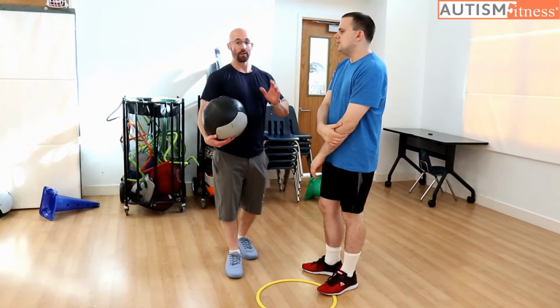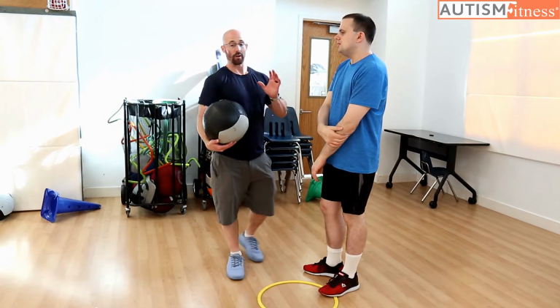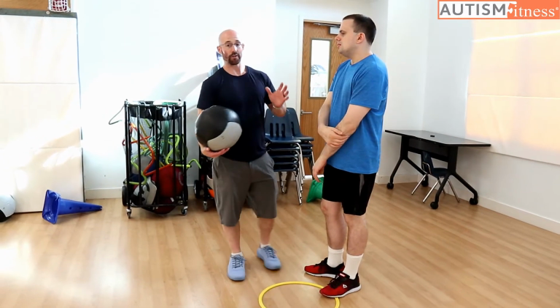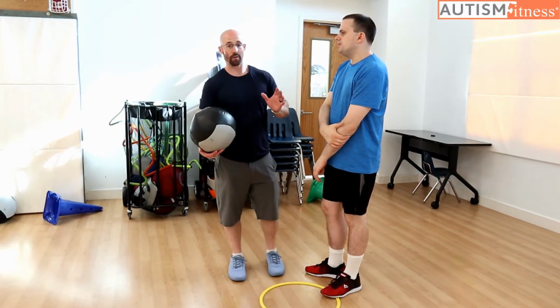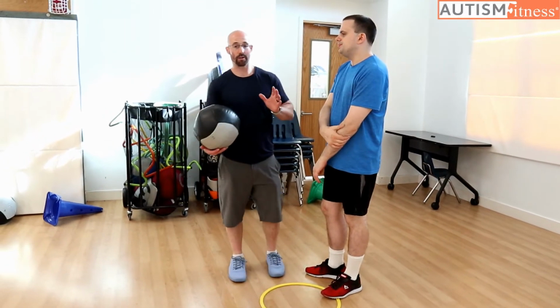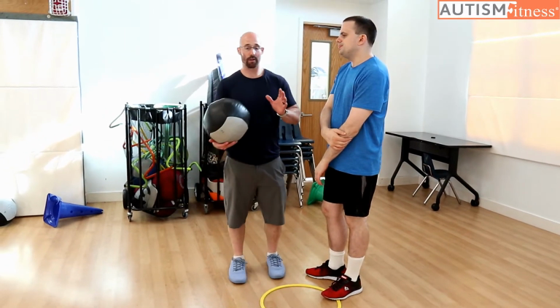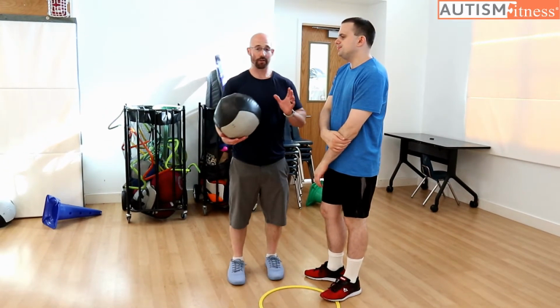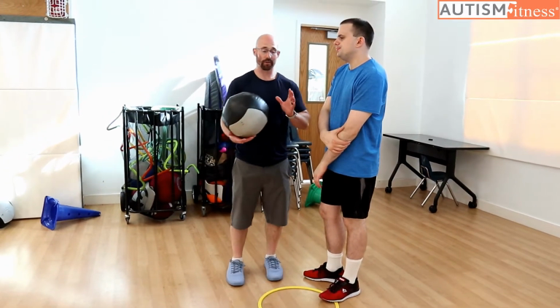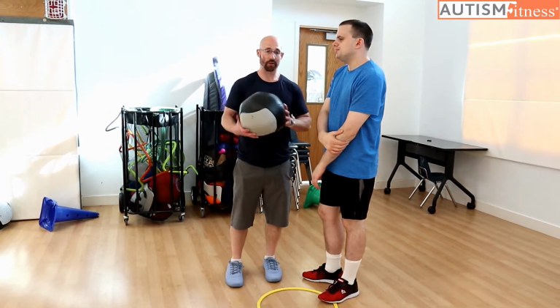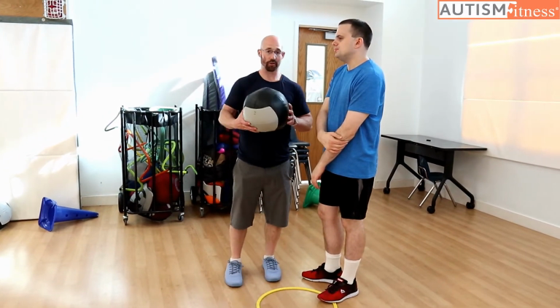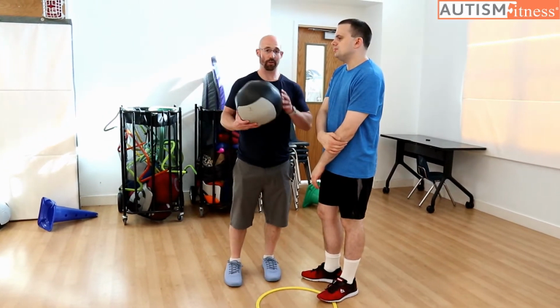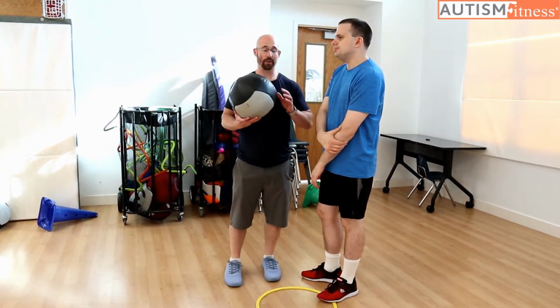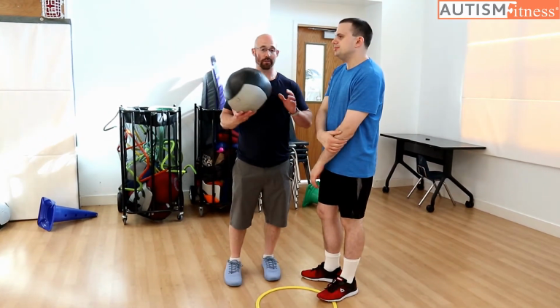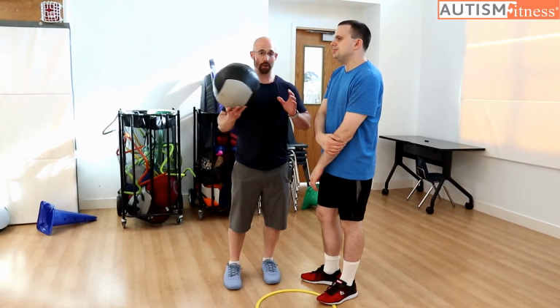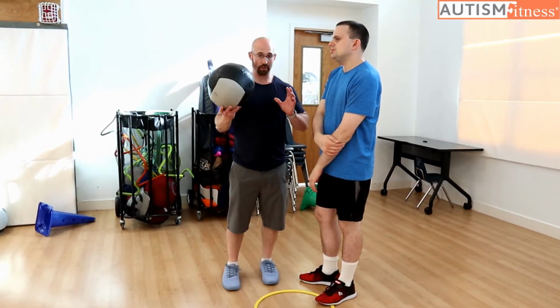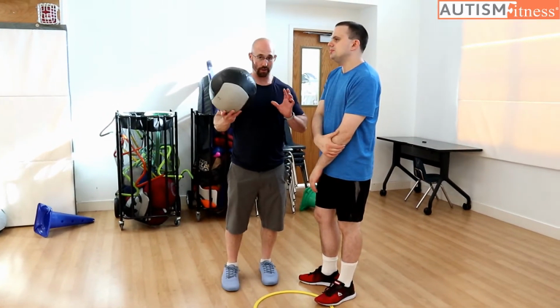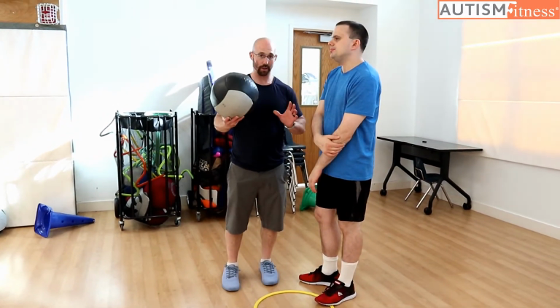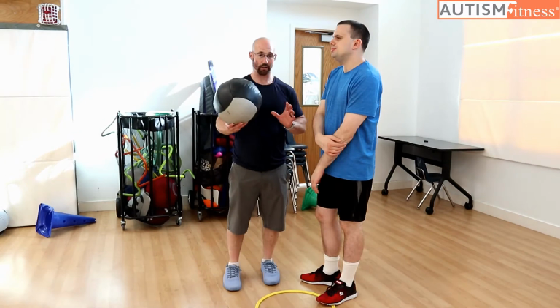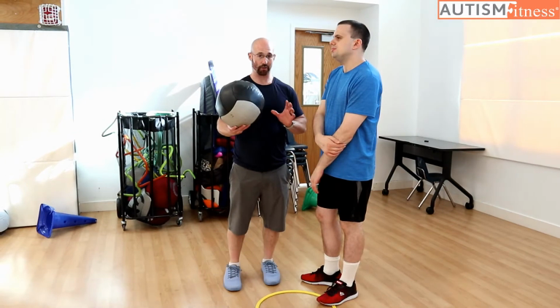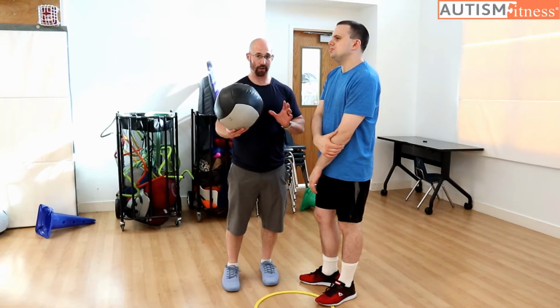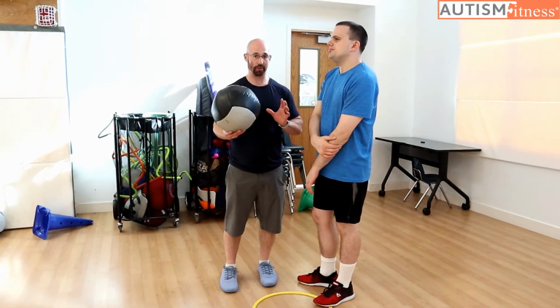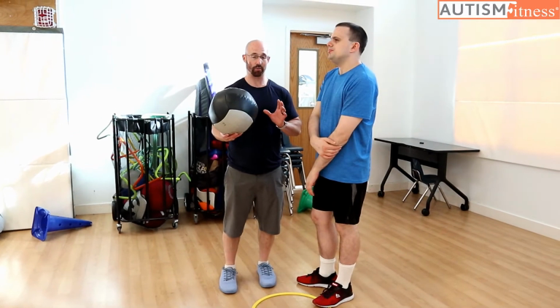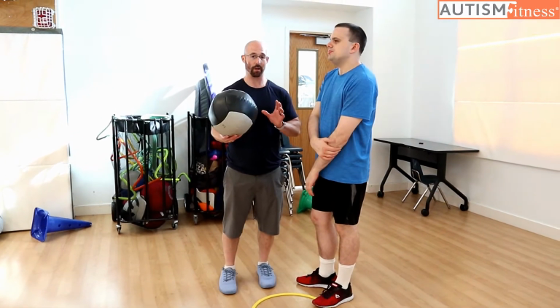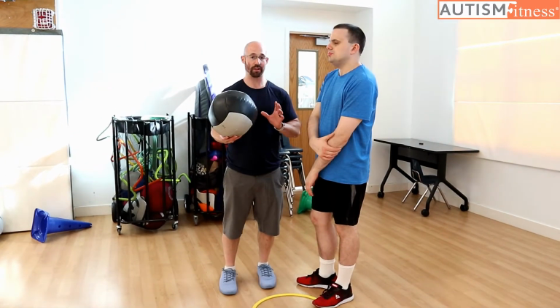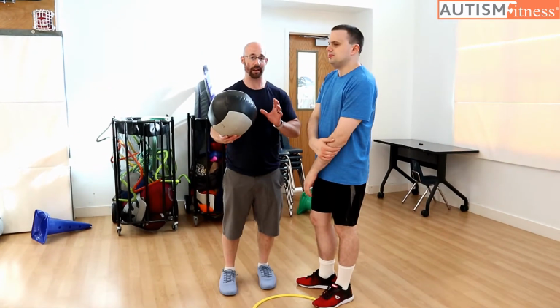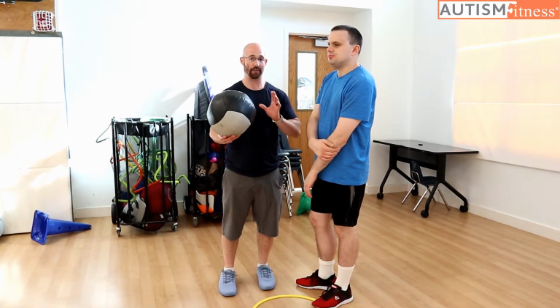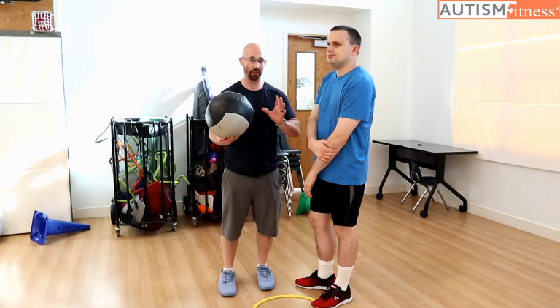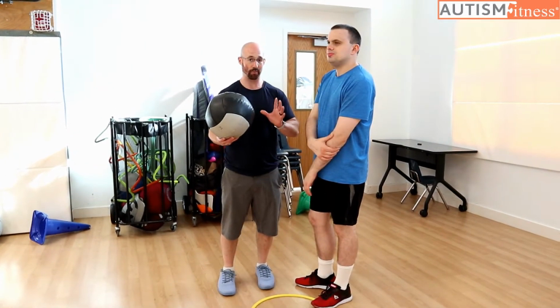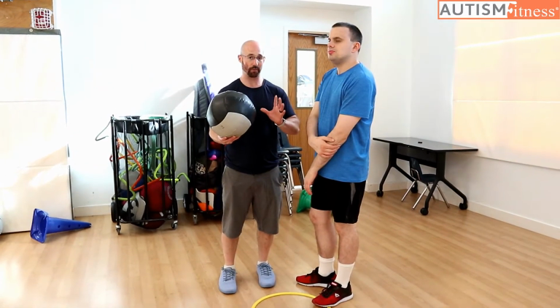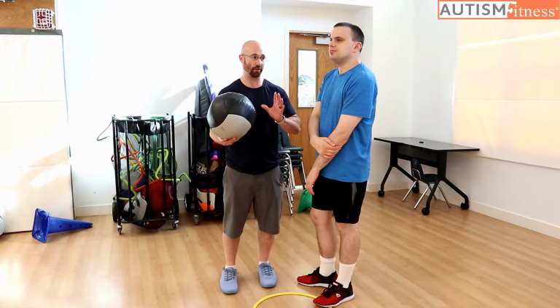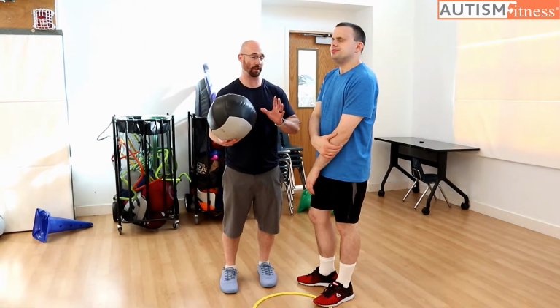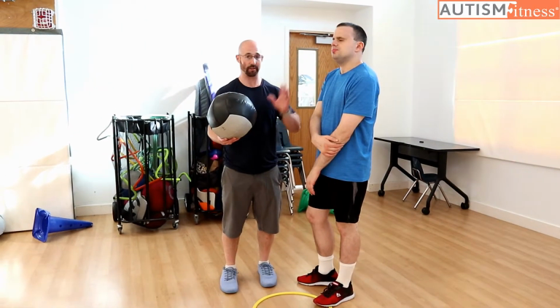As you all know, as we've taught, the scoop throw is the most annoying exercise to prompt, and the physical prompt looks something like this.